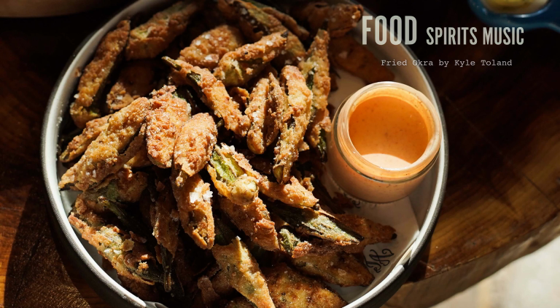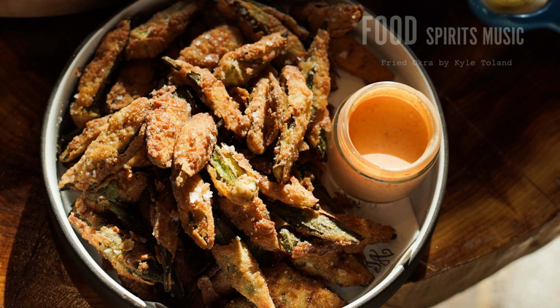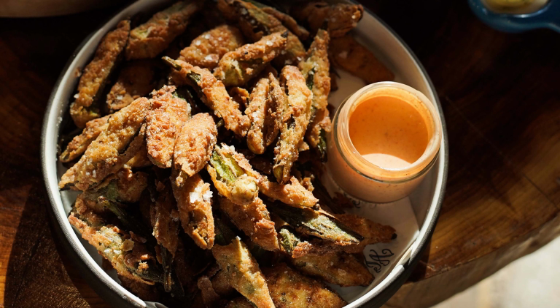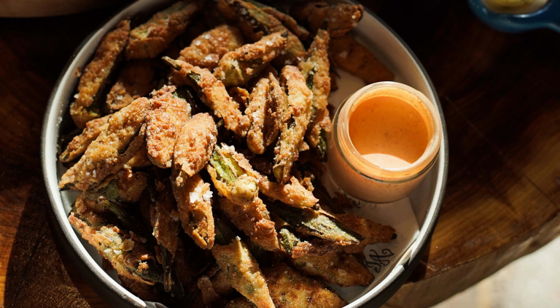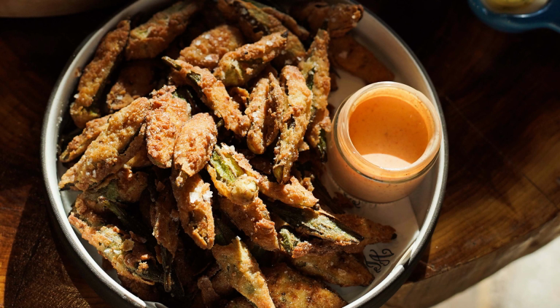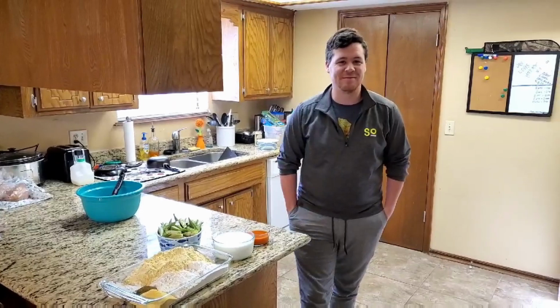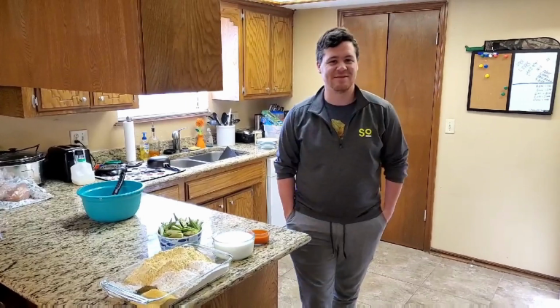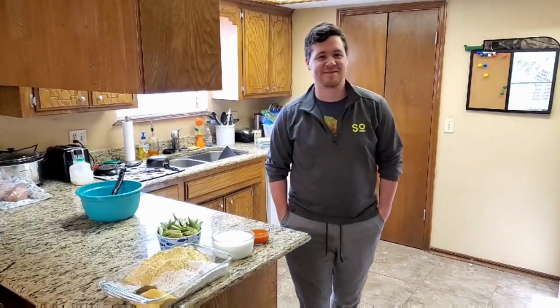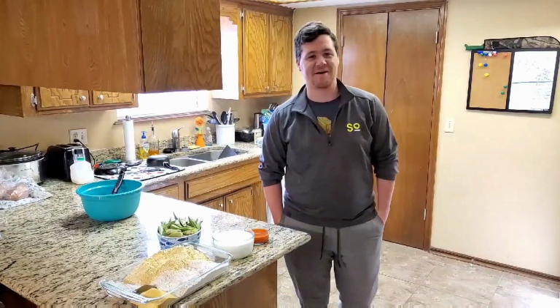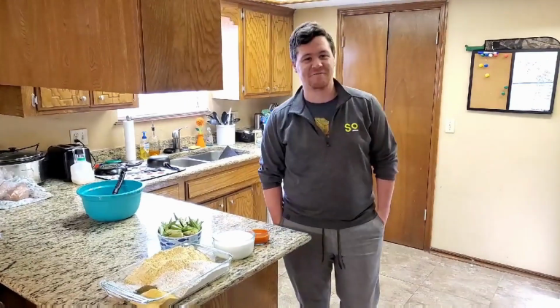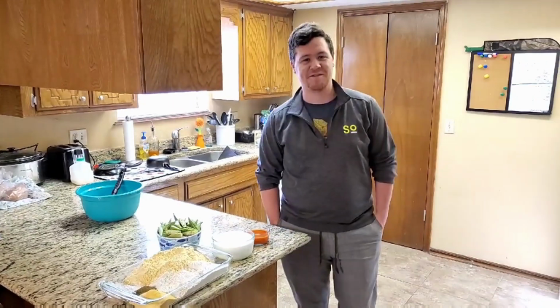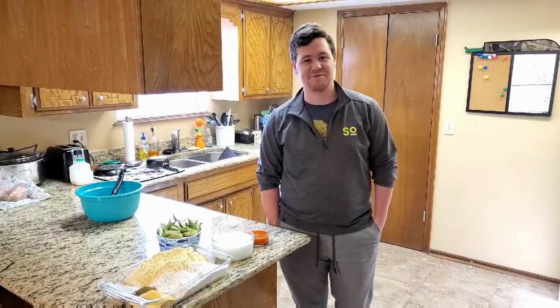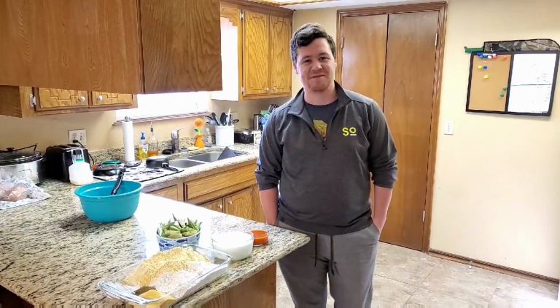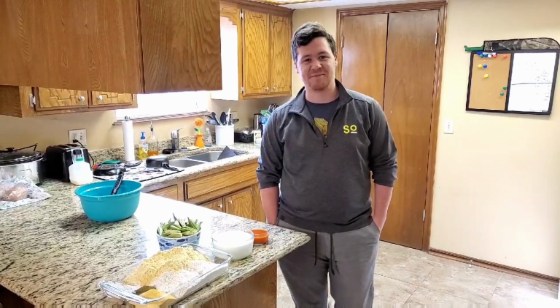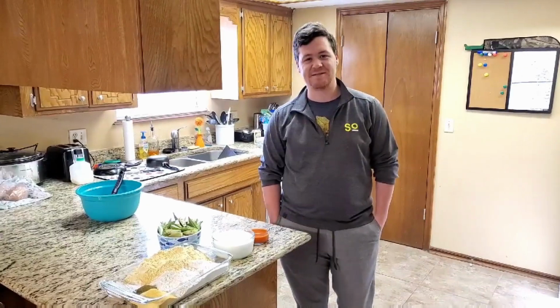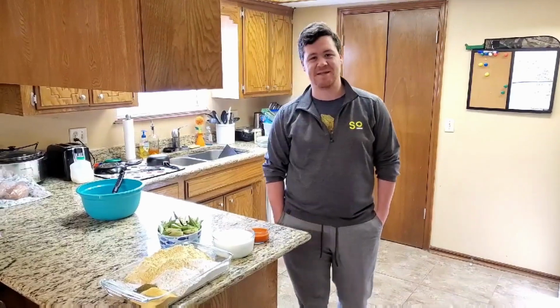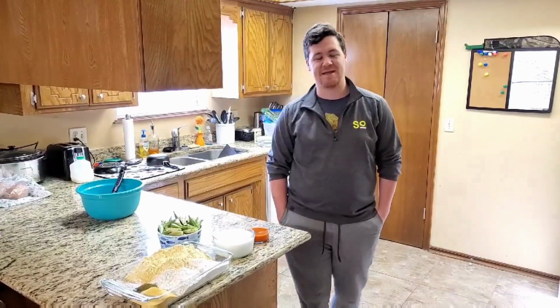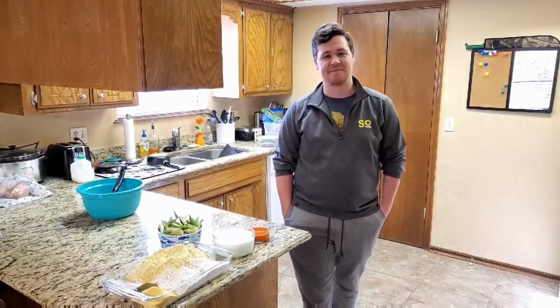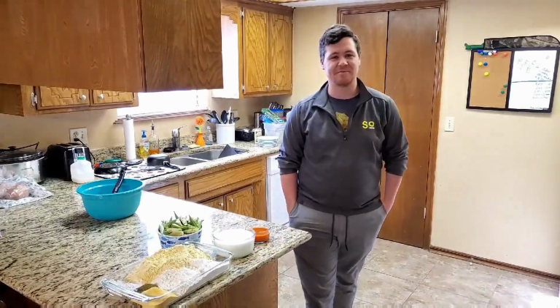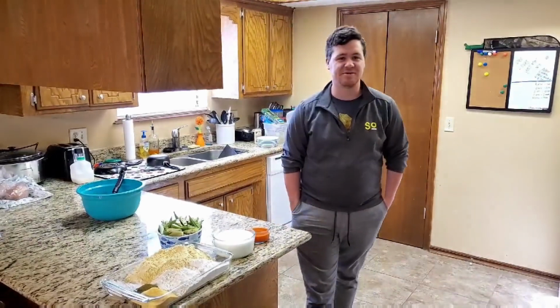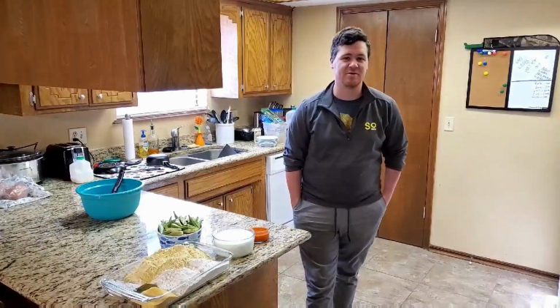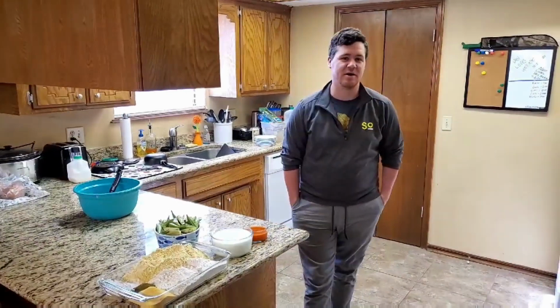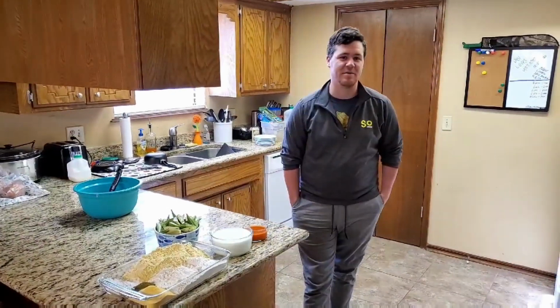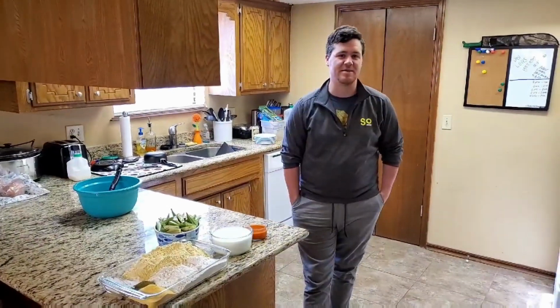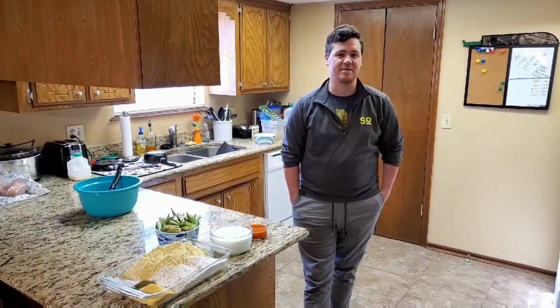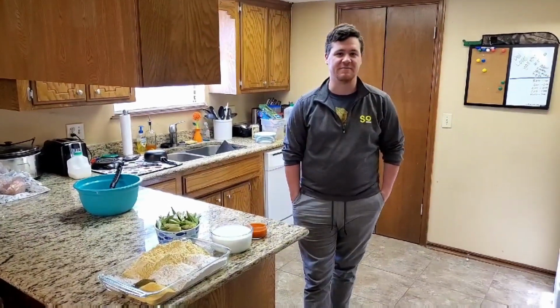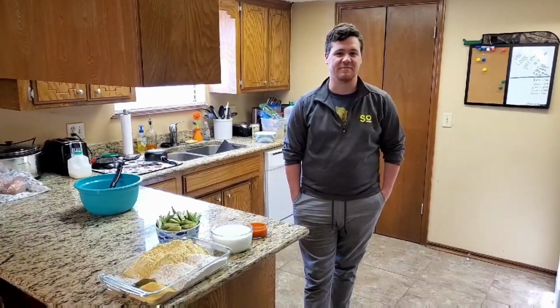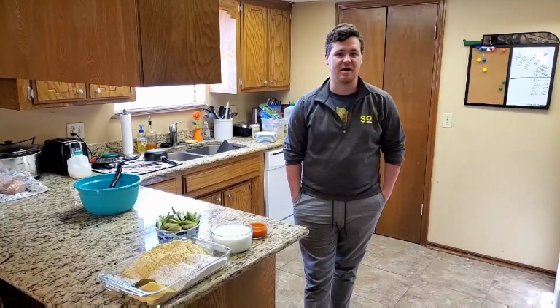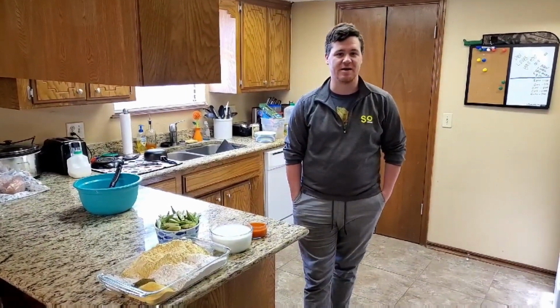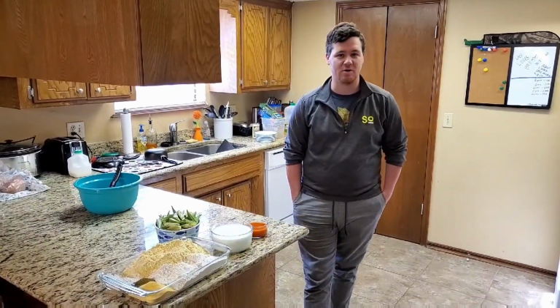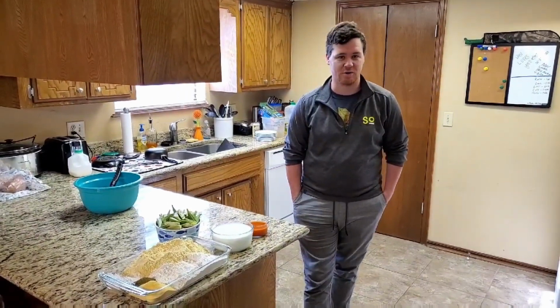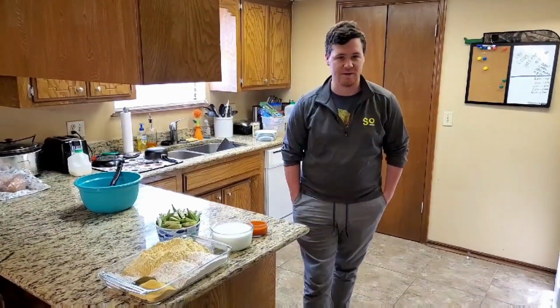Hey everyone, this is Kyle from the Jones Assembly. Today I'm going to be showing you how to make the fried okra.